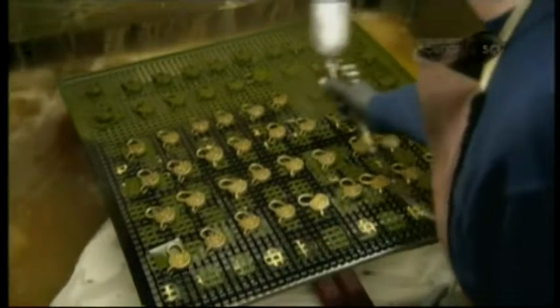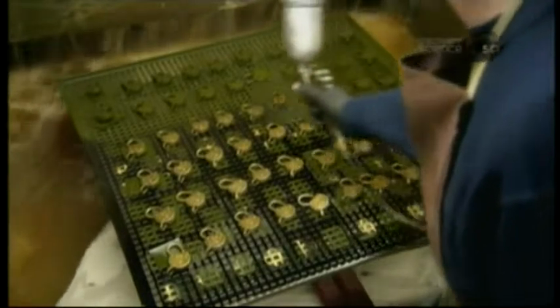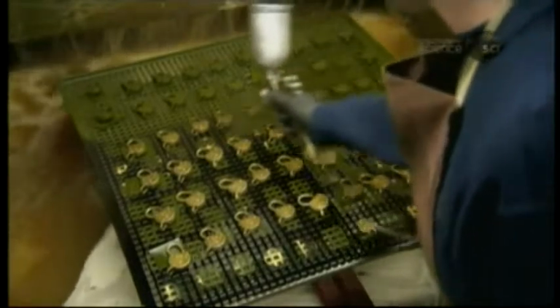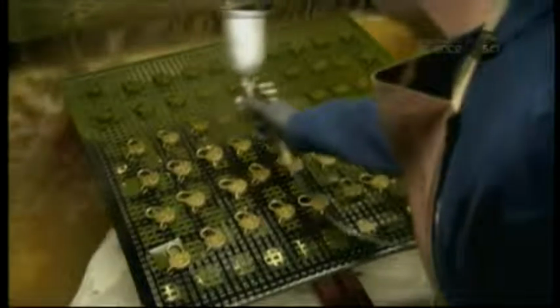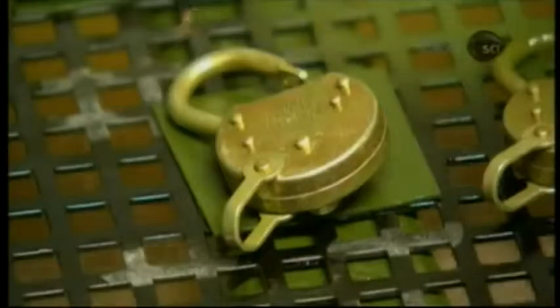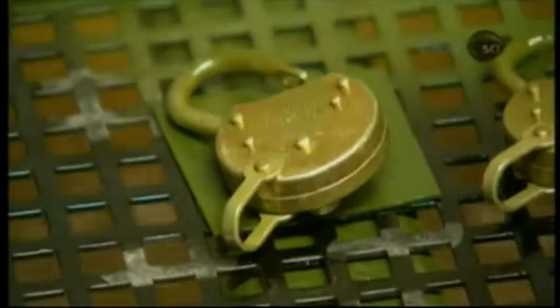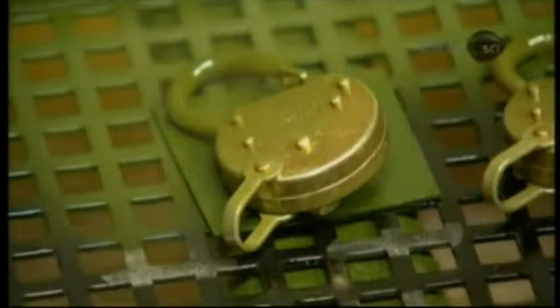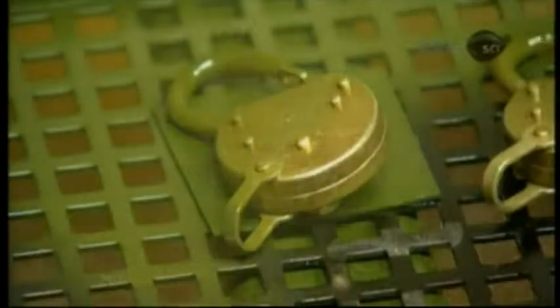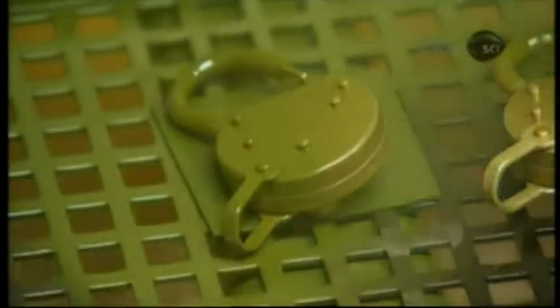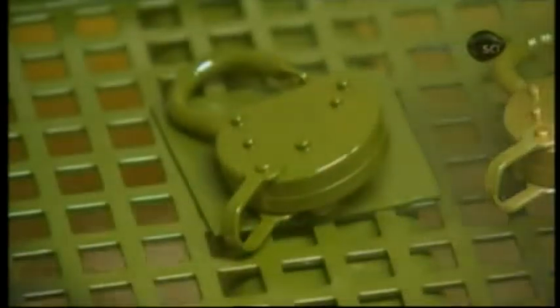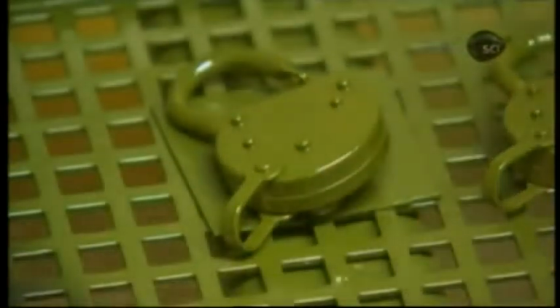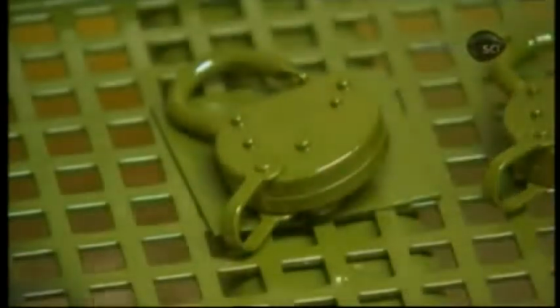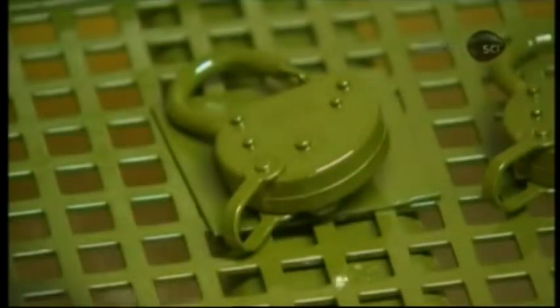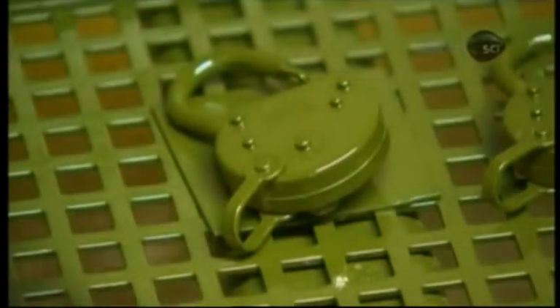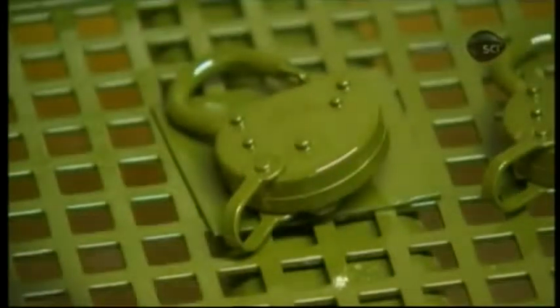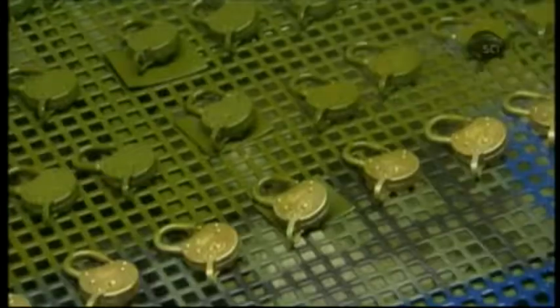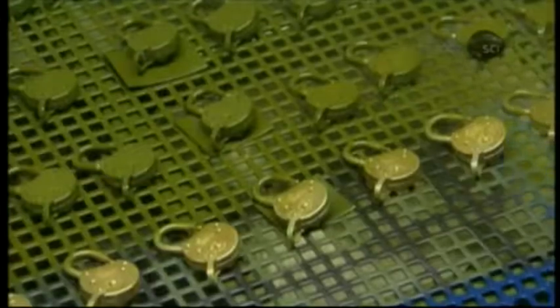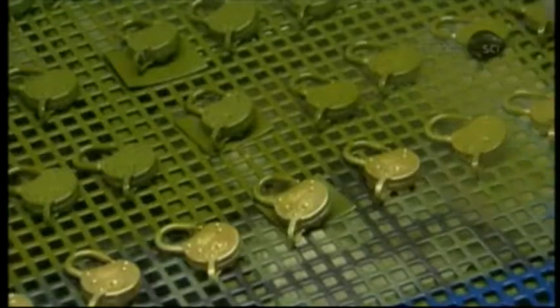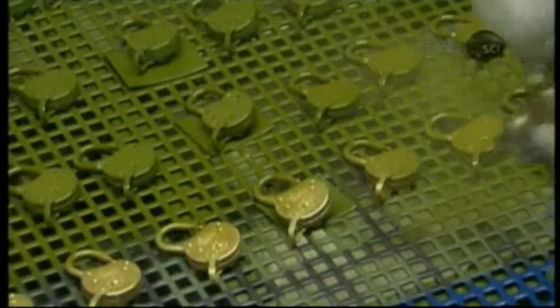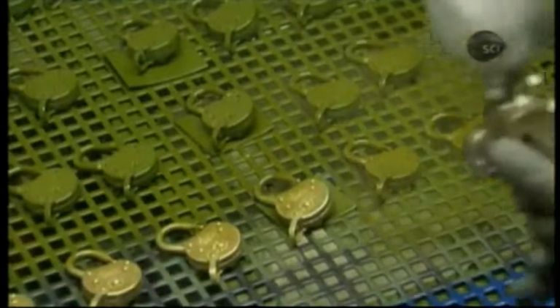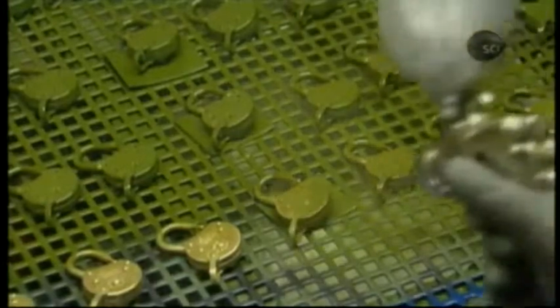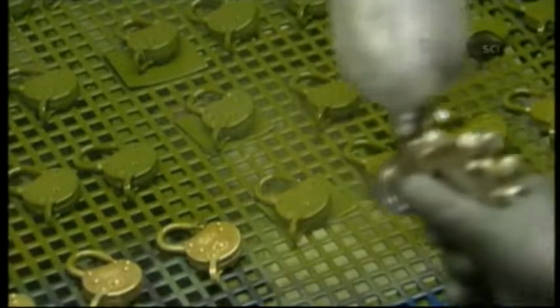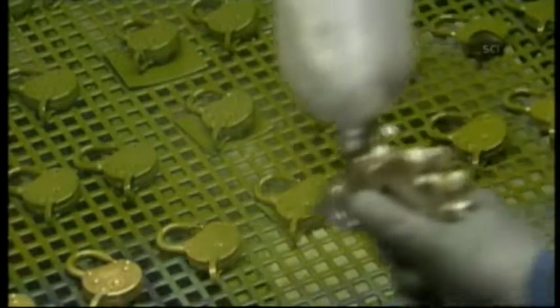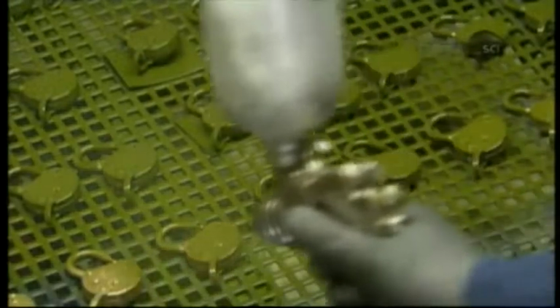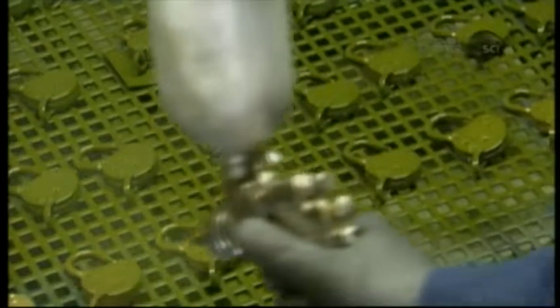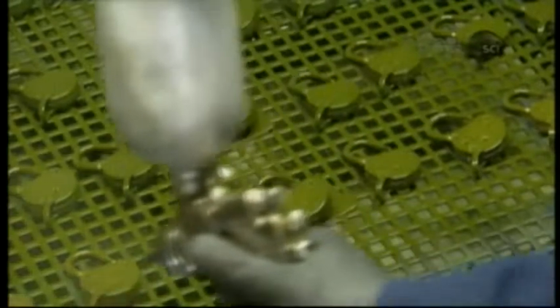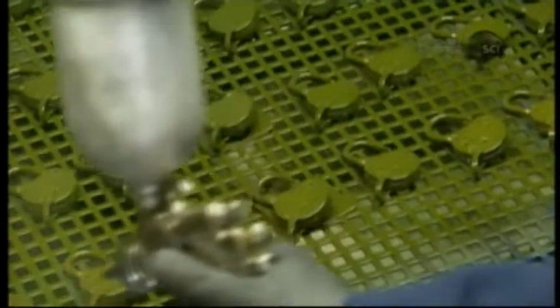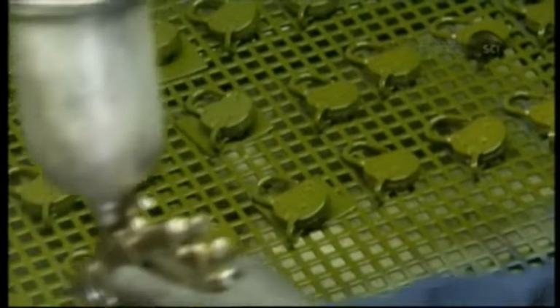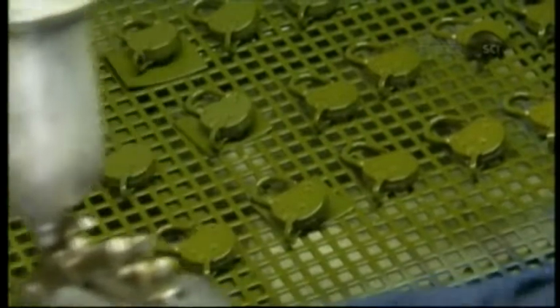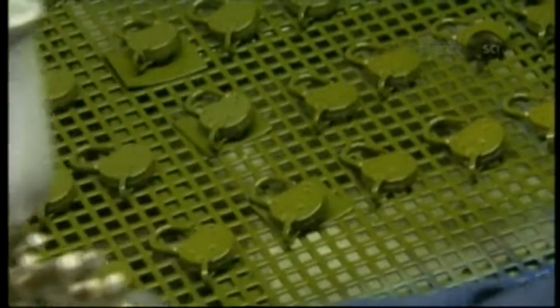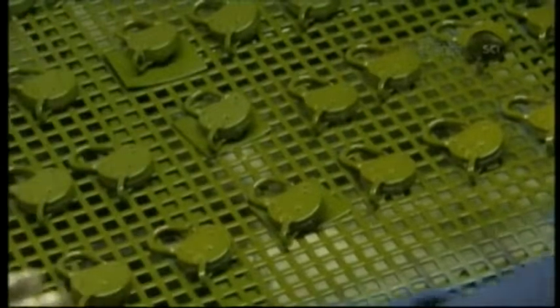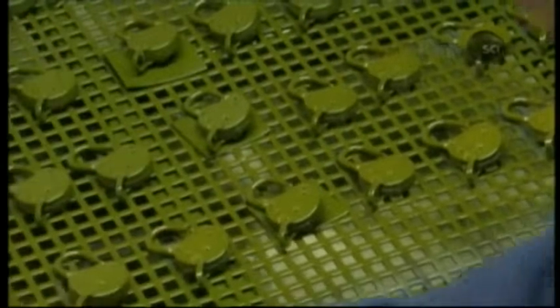They spray the locks military green and give them four coats for corrosion resistance.